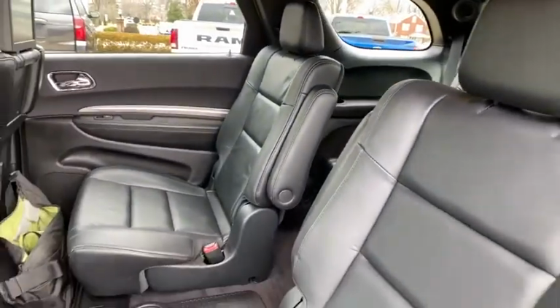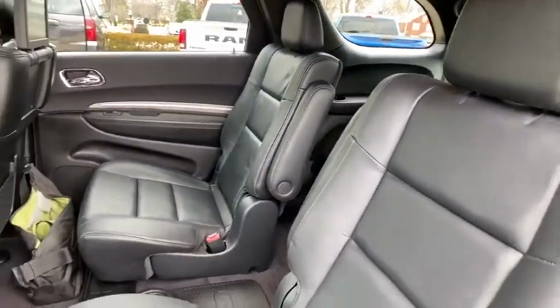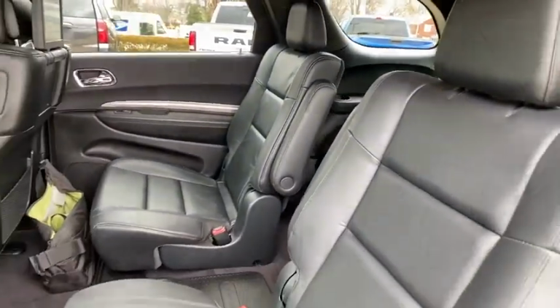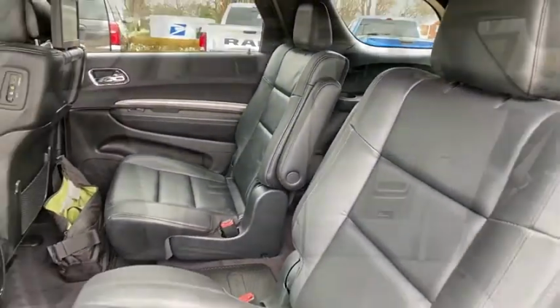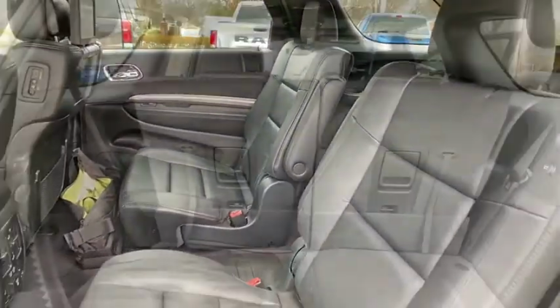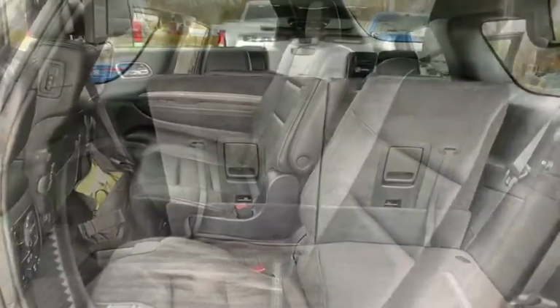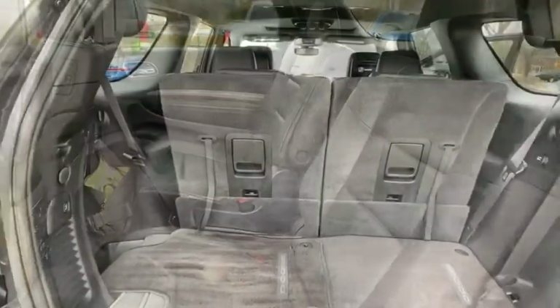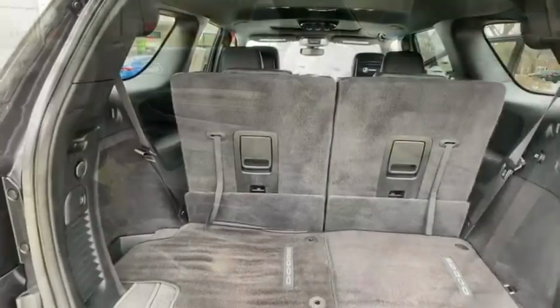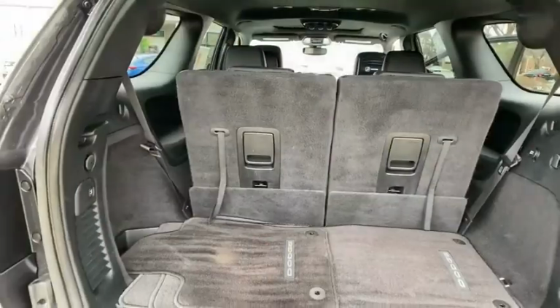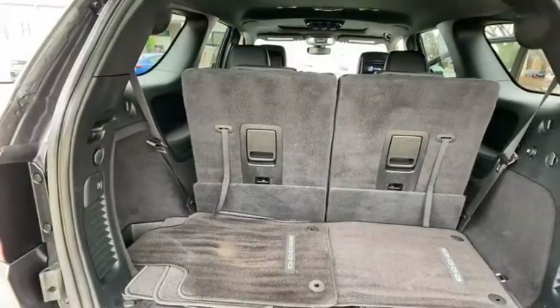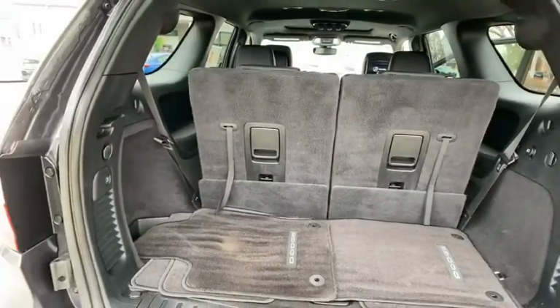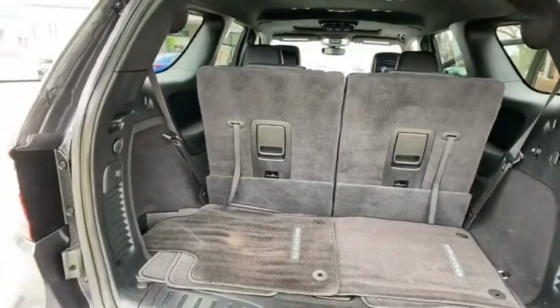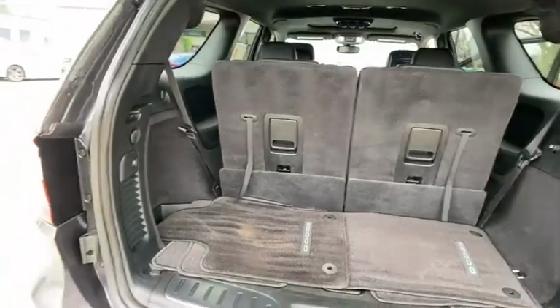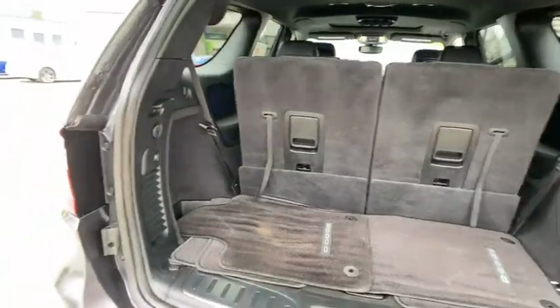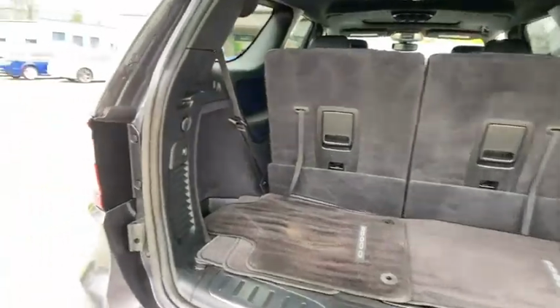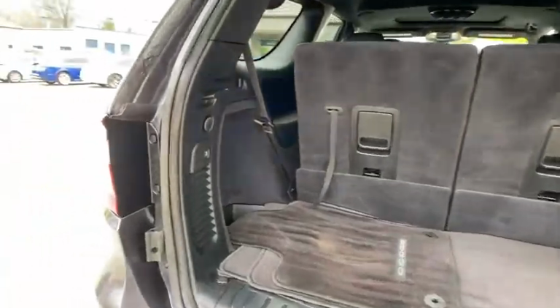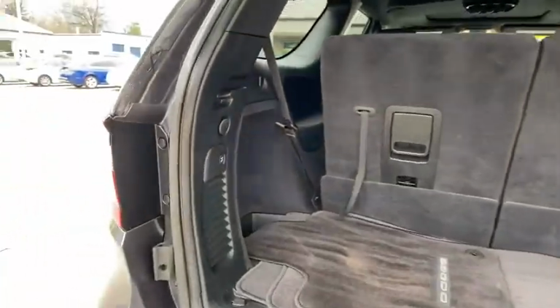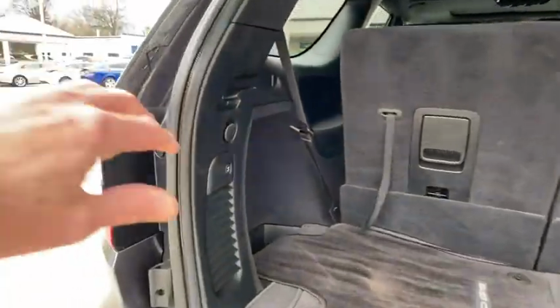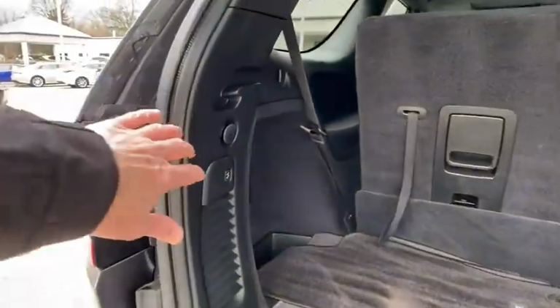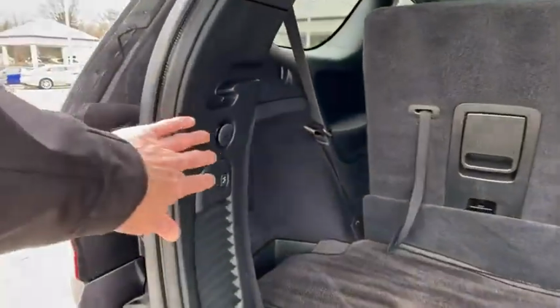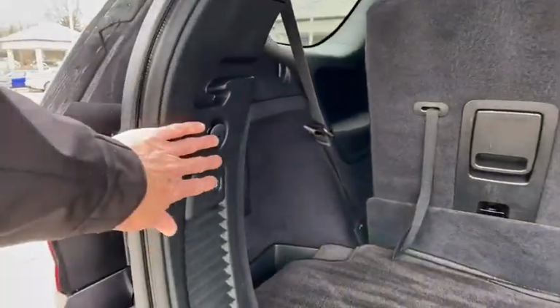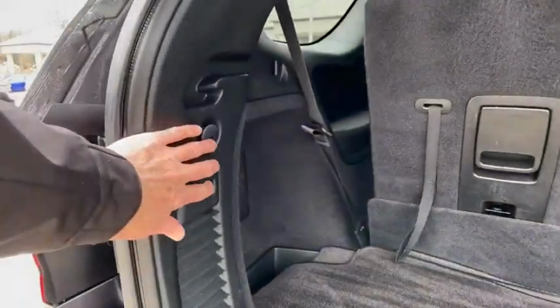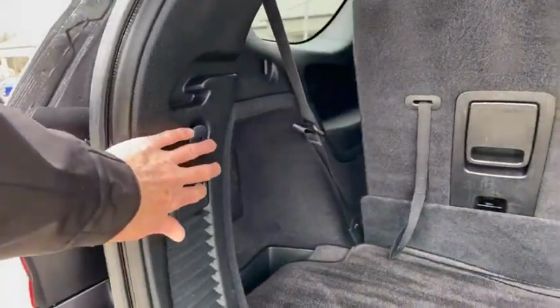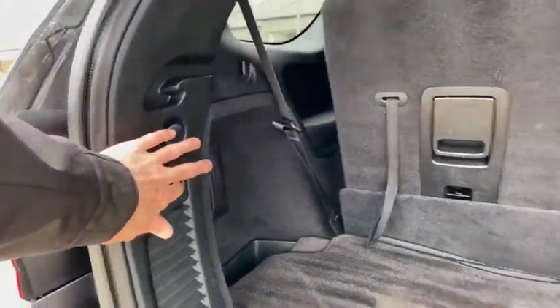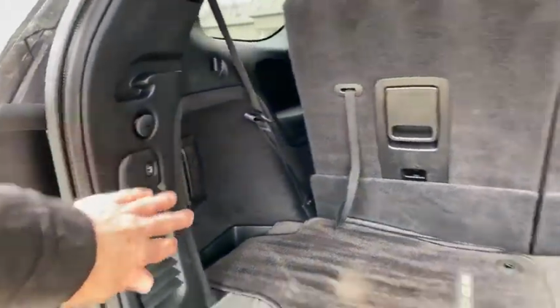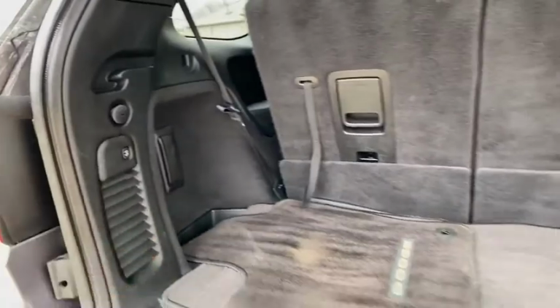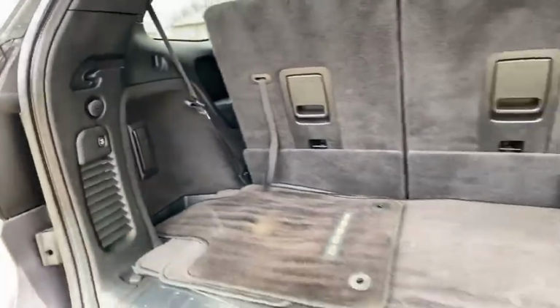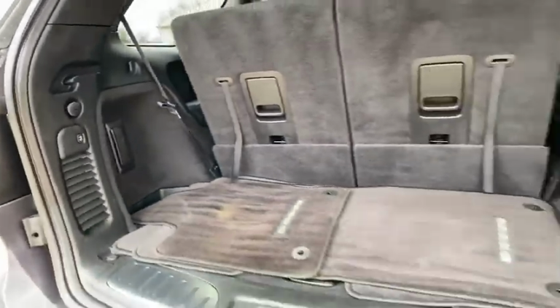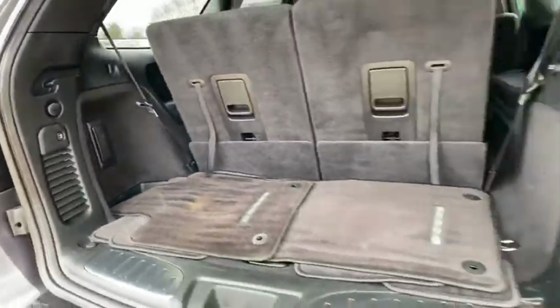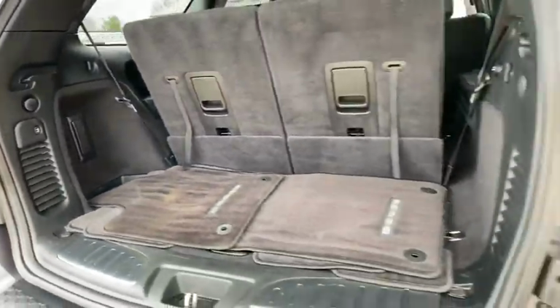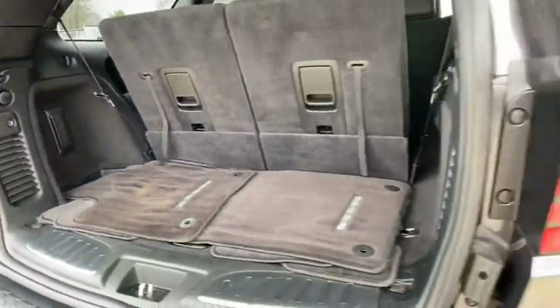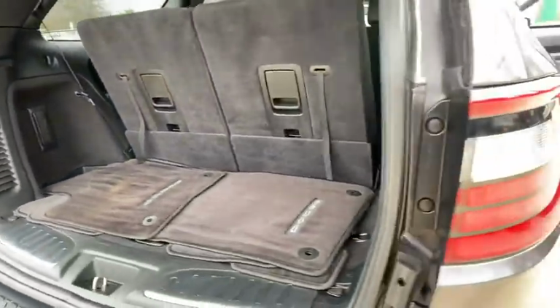Security system, compass, heated steering wheel, trip computer, rear window defroster.